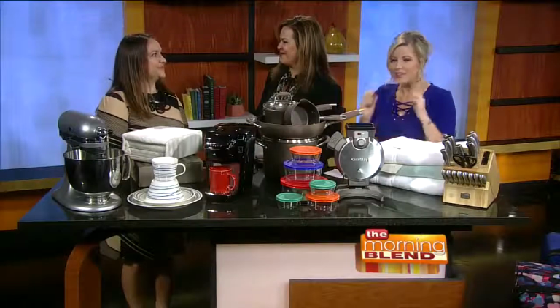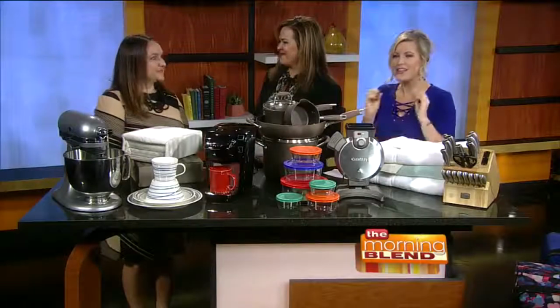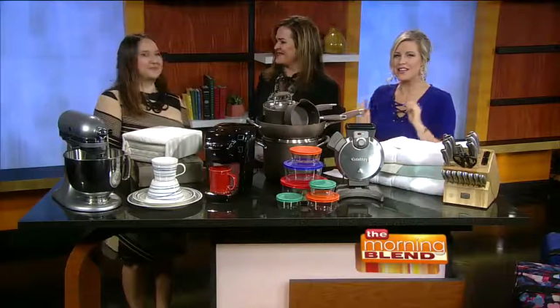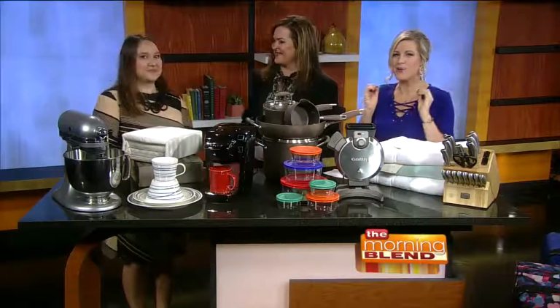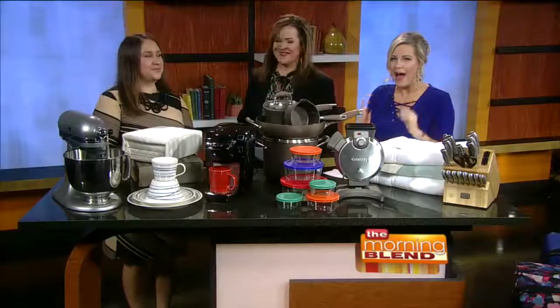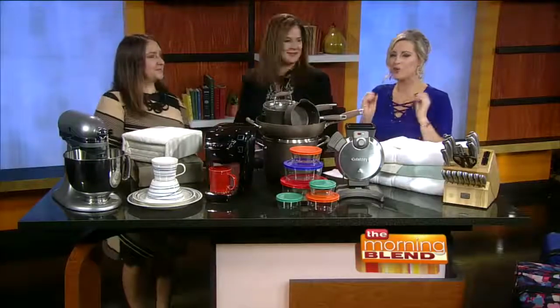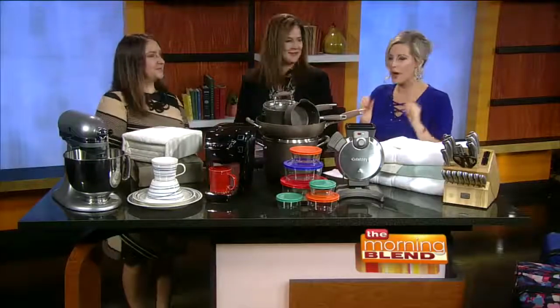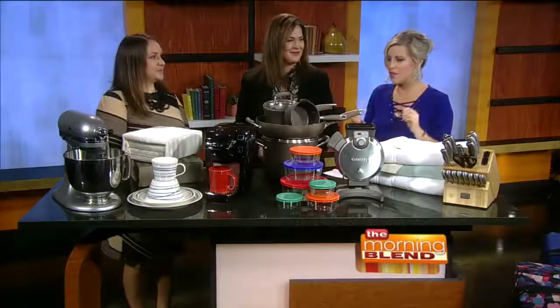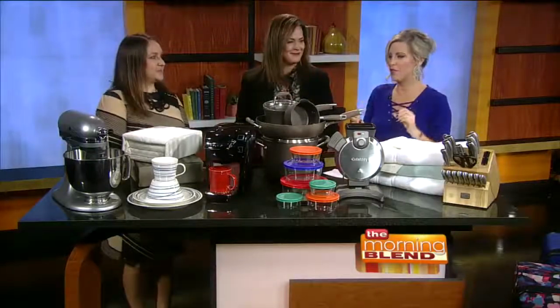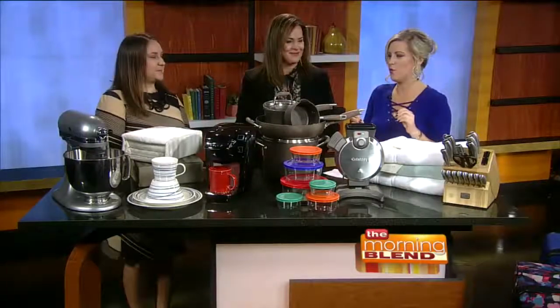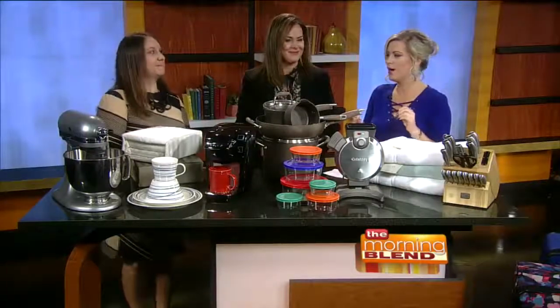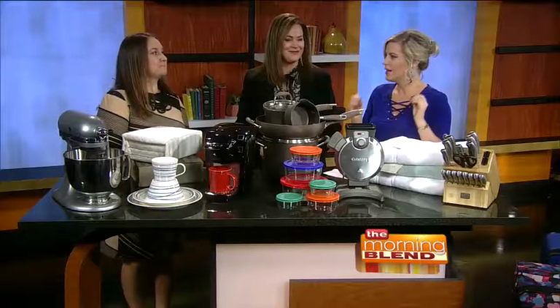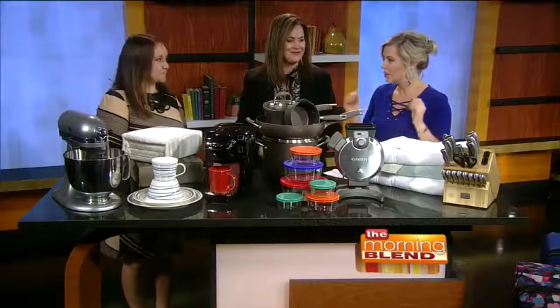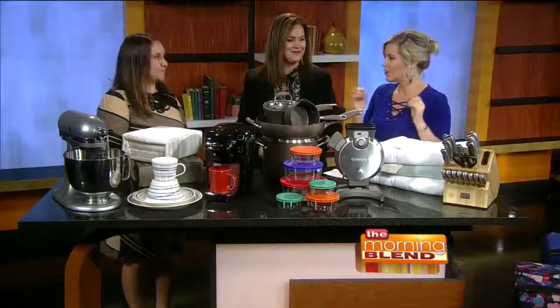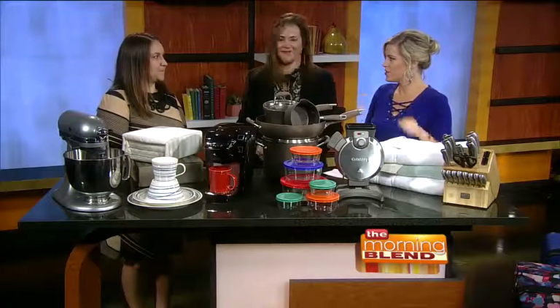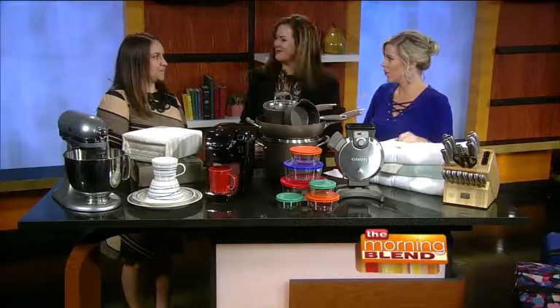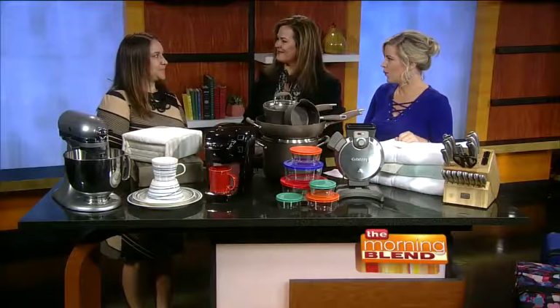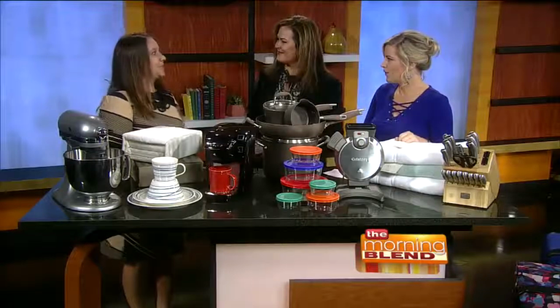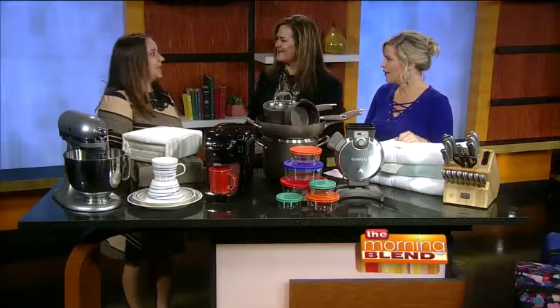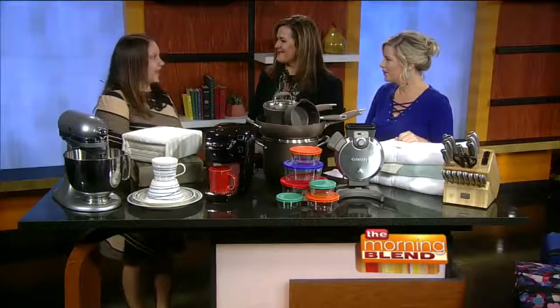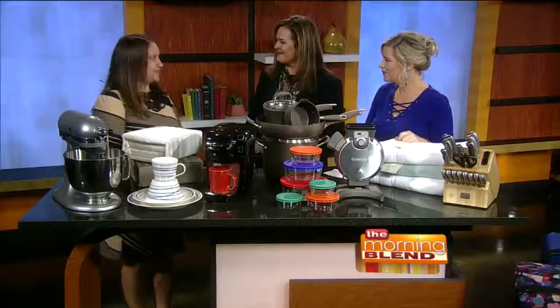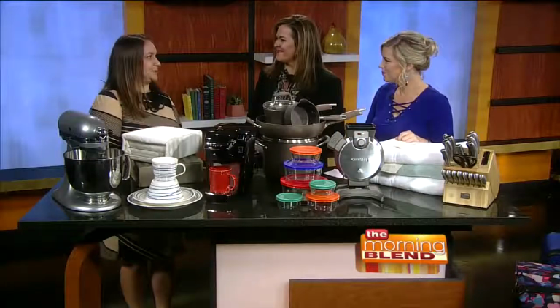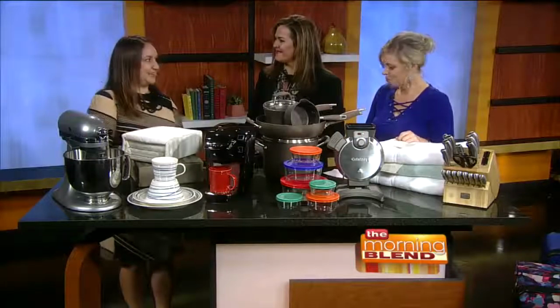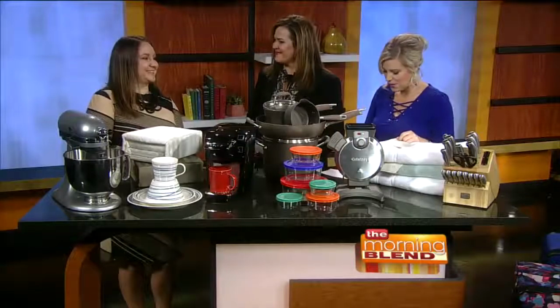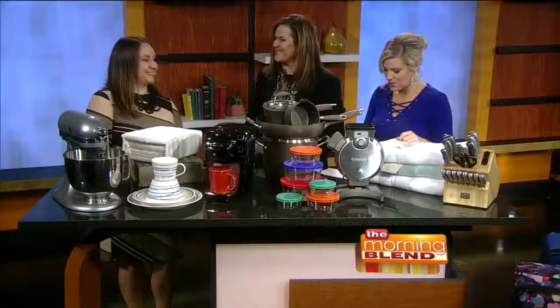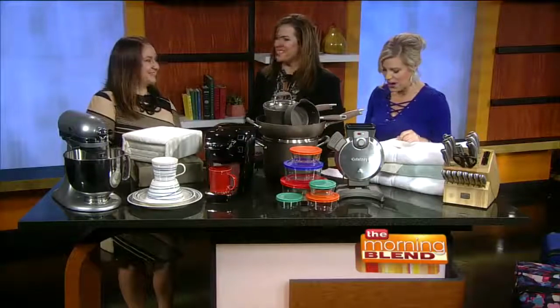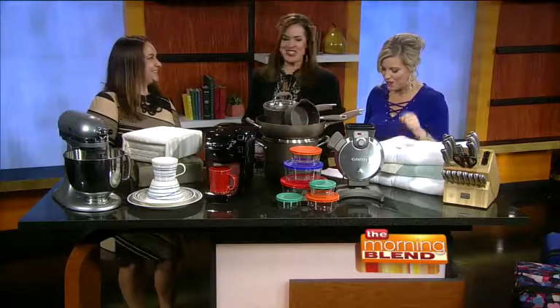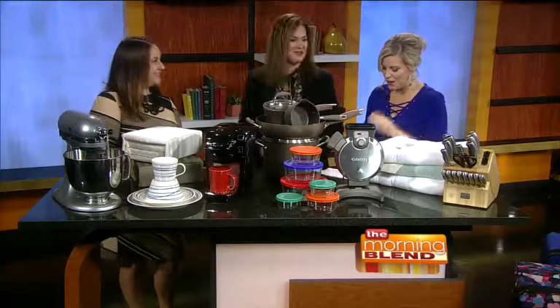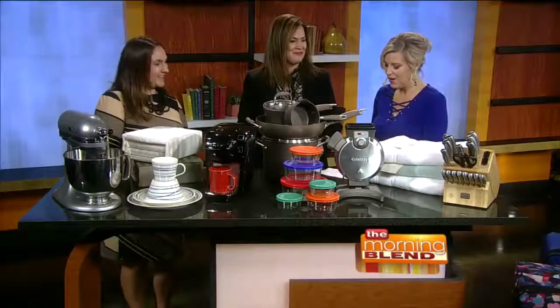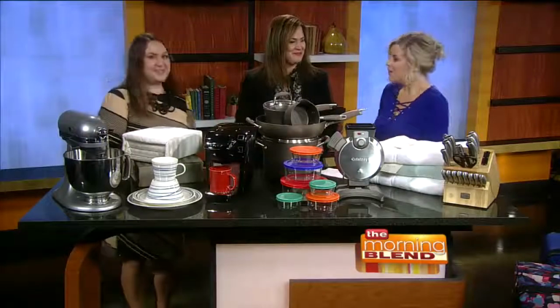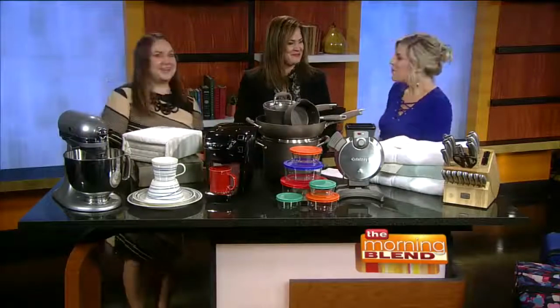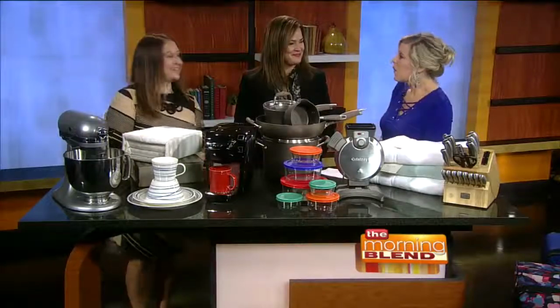These are the things you have to register for when you're registering for a wedding, right? Absolutely. Great to have you here. Thank you so much.